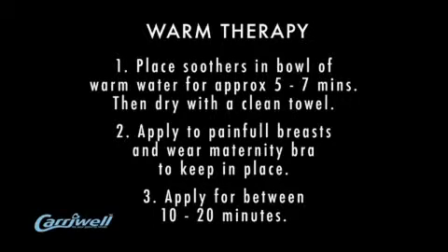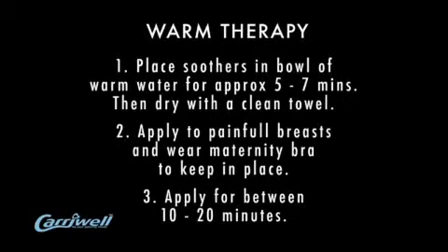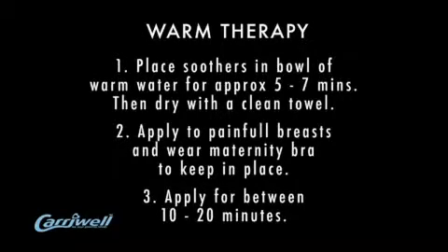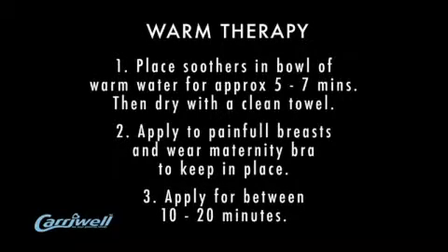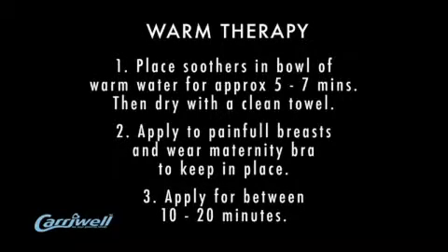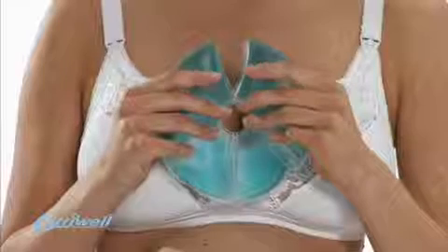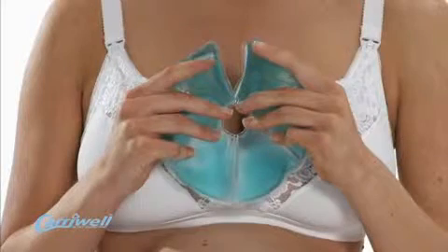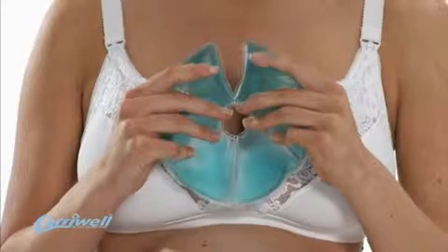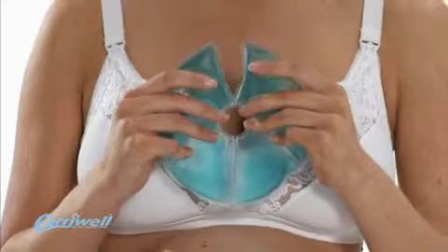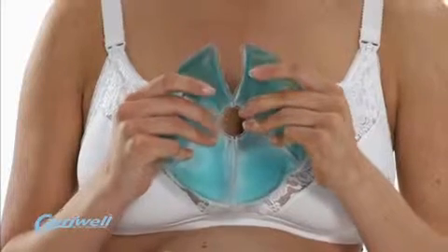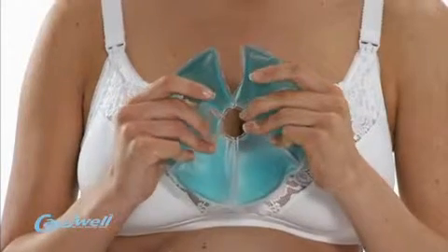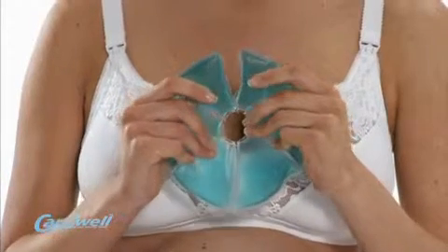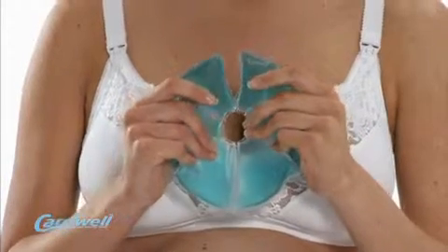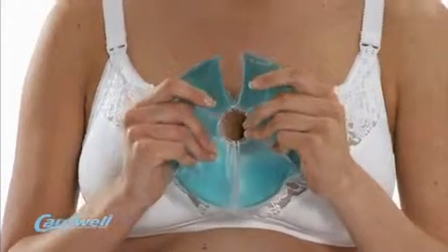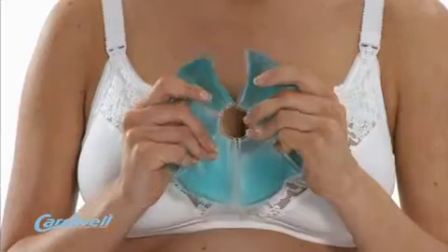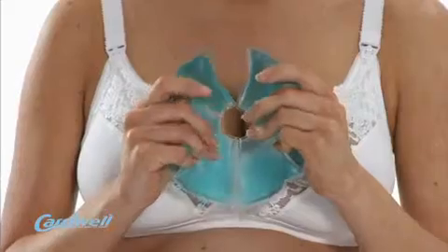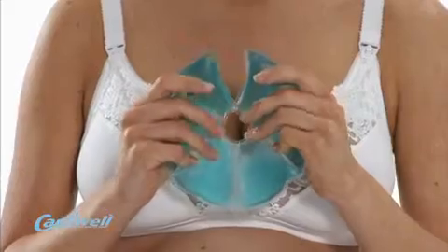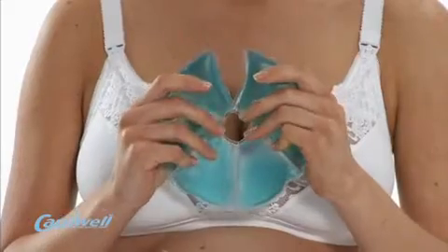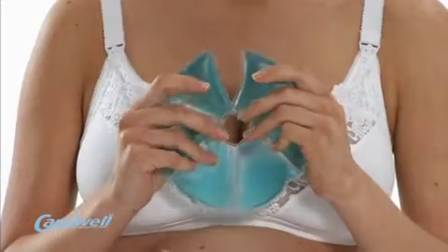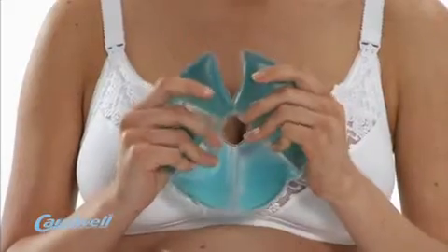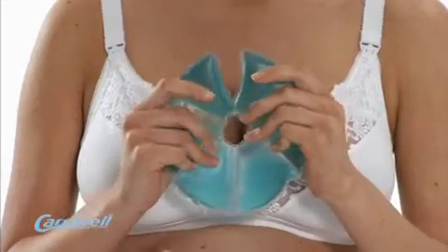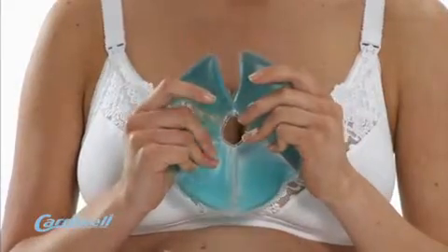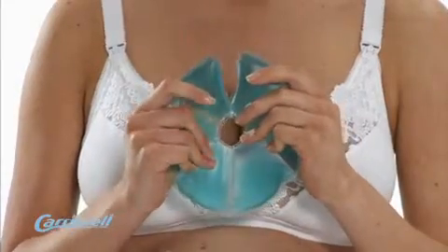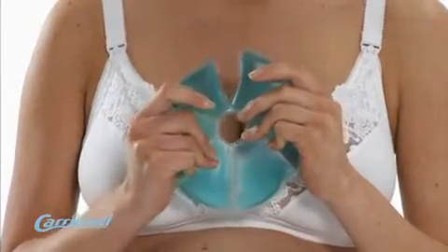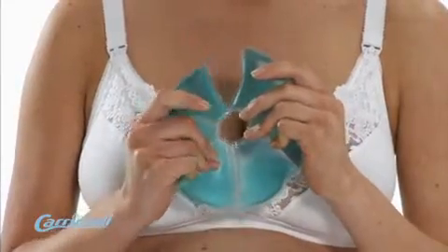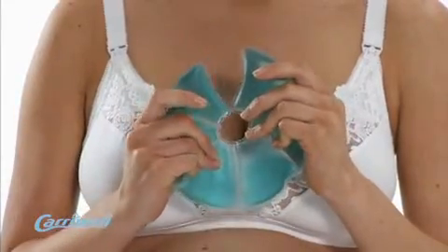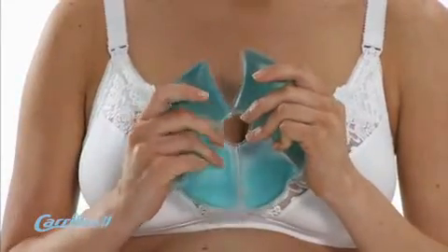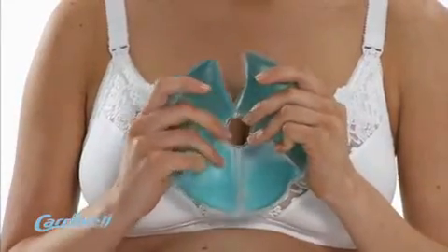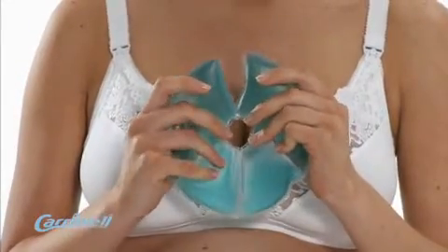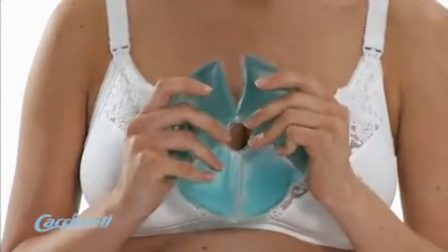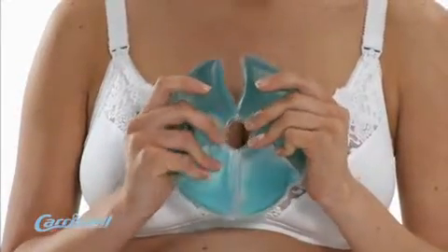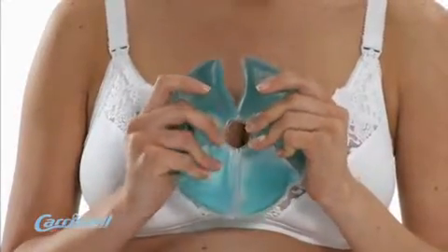The Breastsoother is sold in packs of two and clear instructions for use are enclosed in the pack.